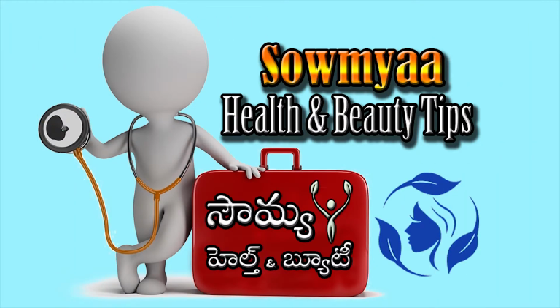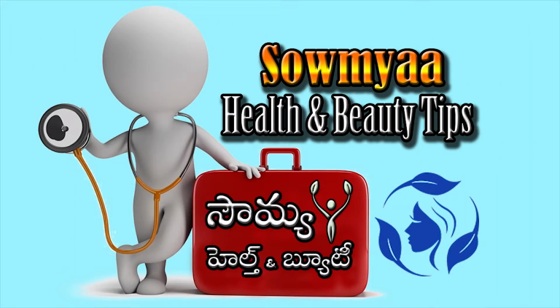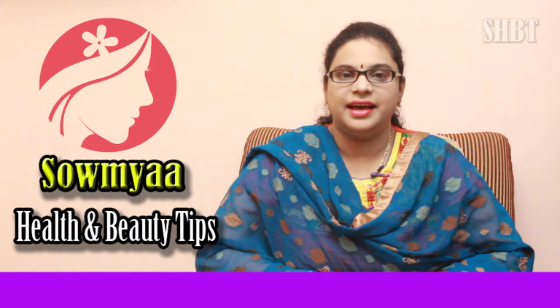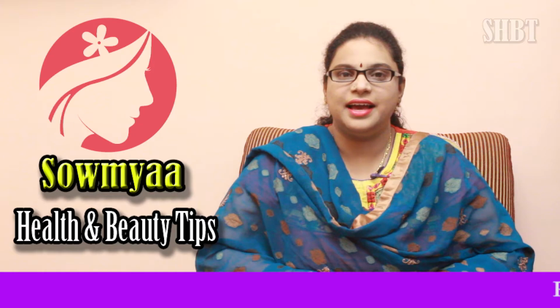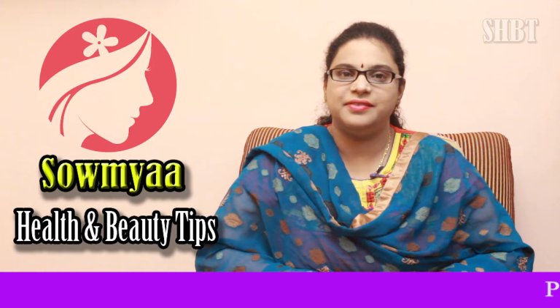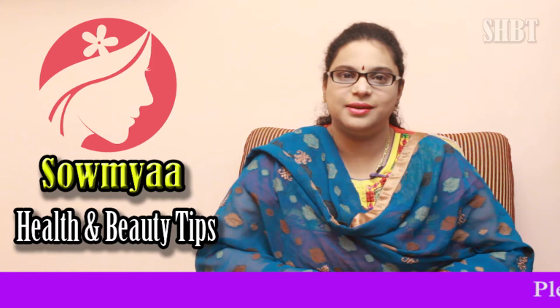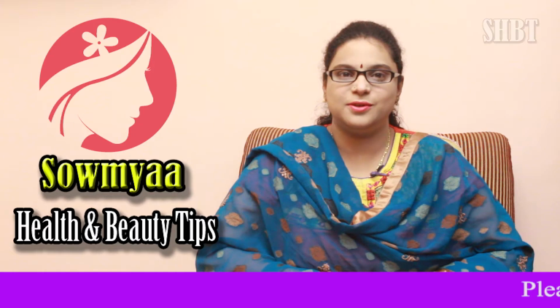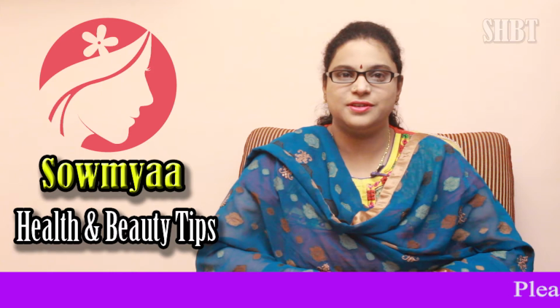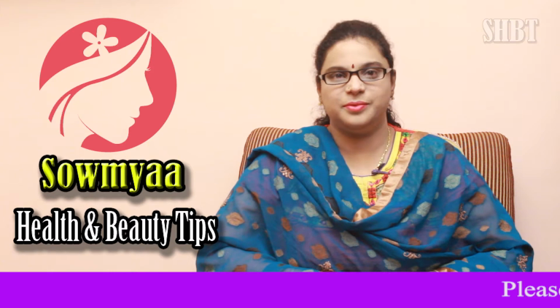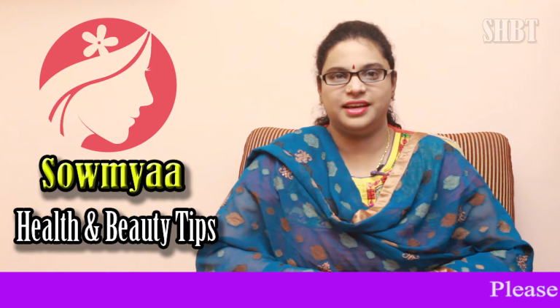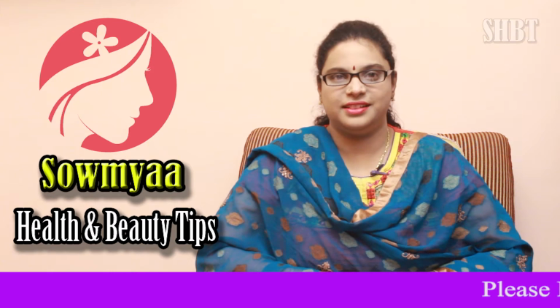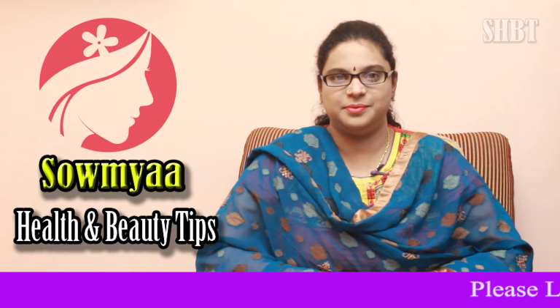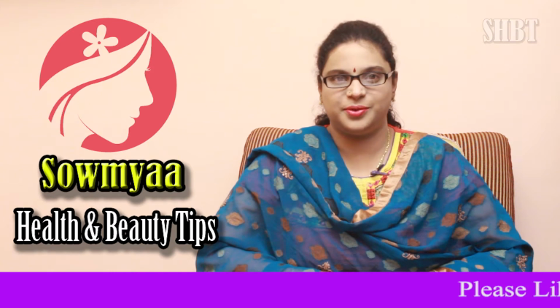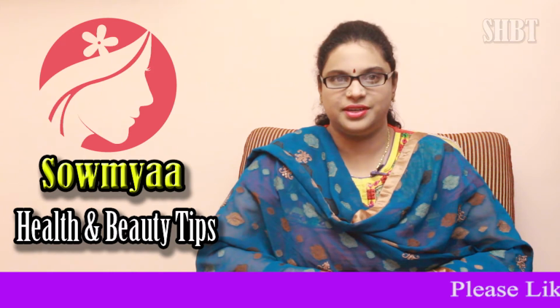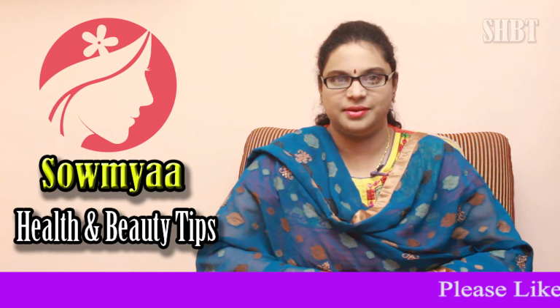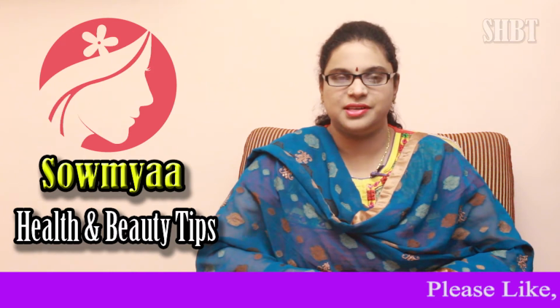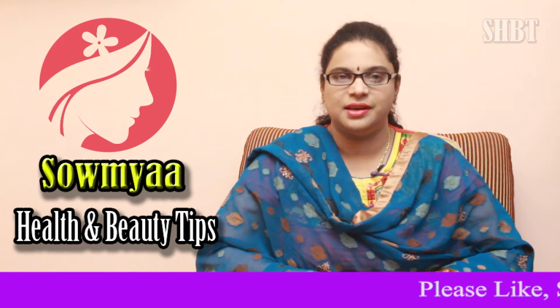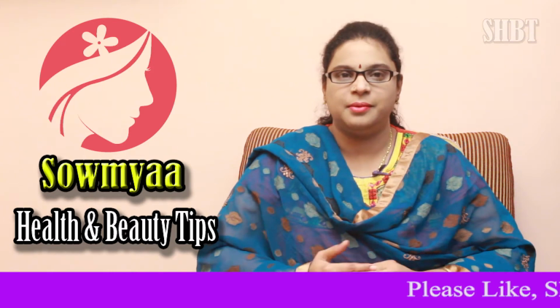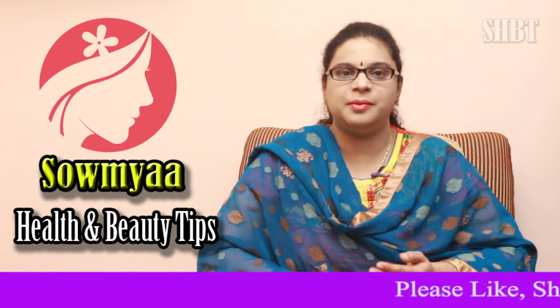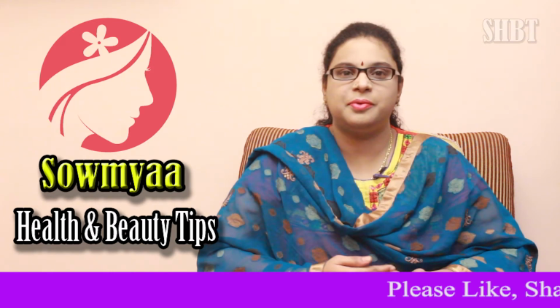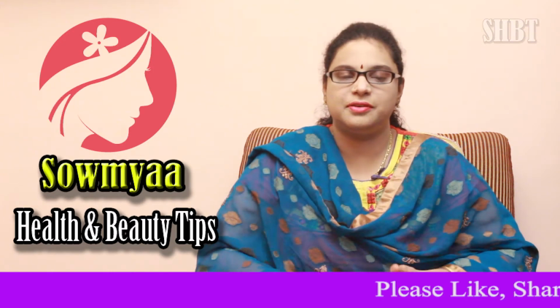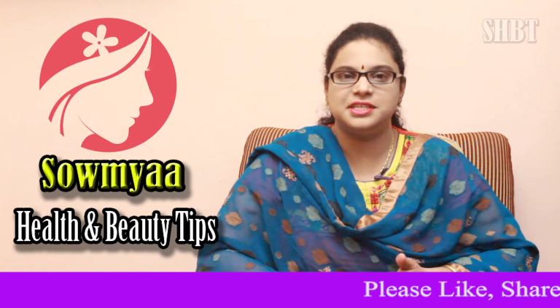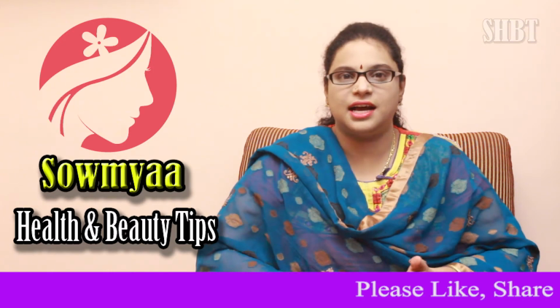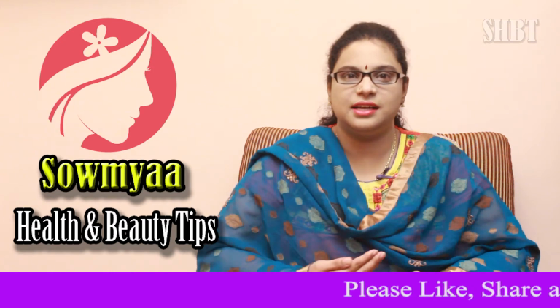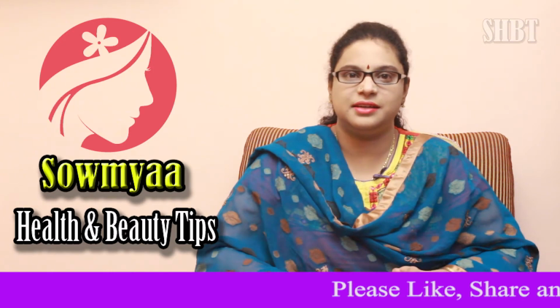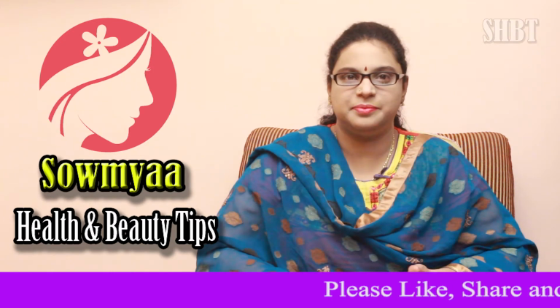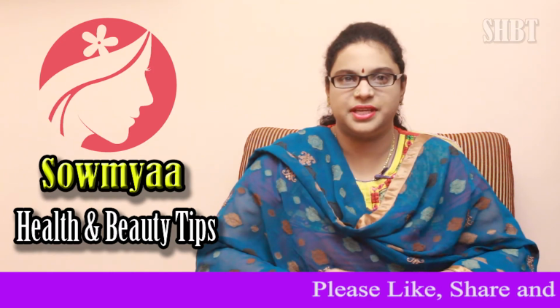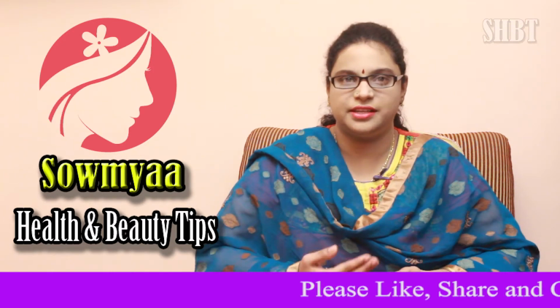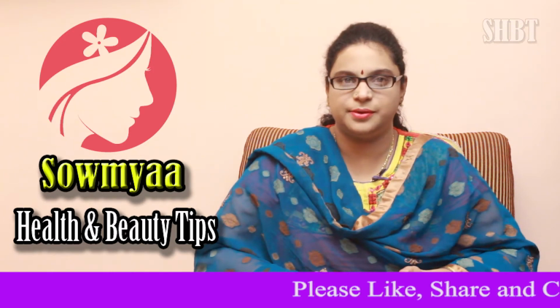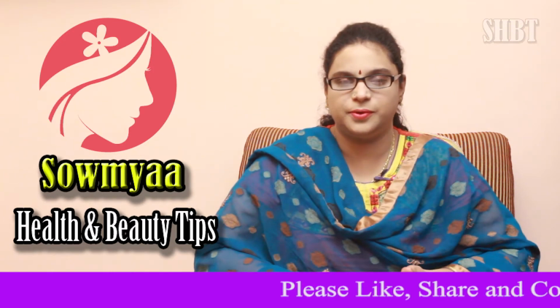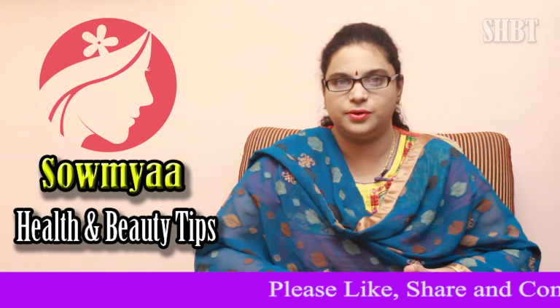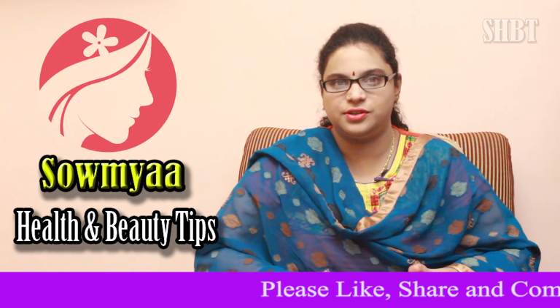Hi! Welcome to Sawmya Health & Beauty Tips. We have a lot of tips here today.